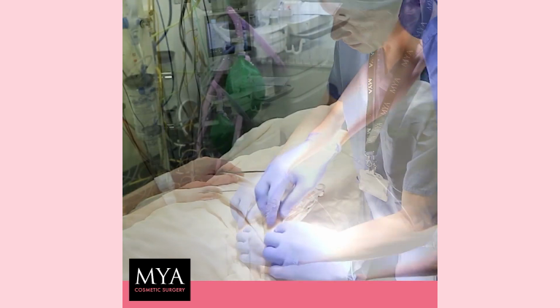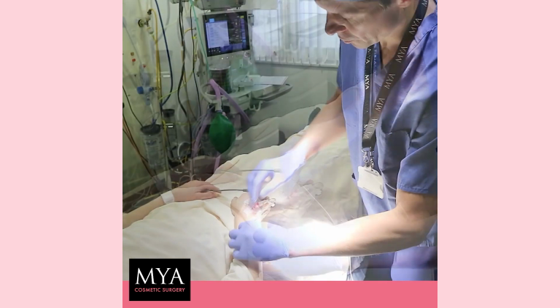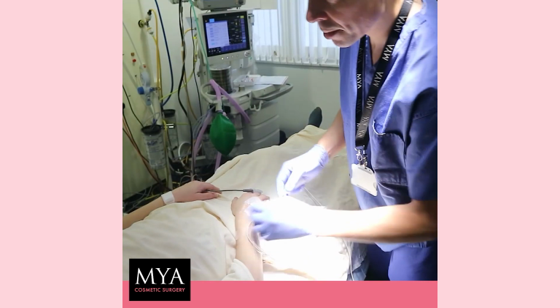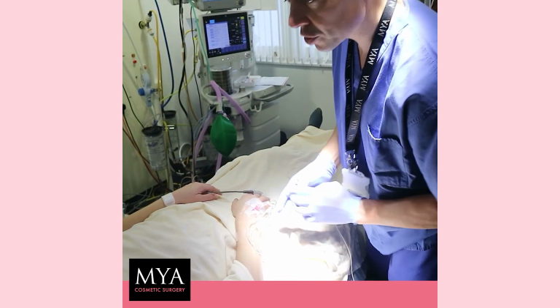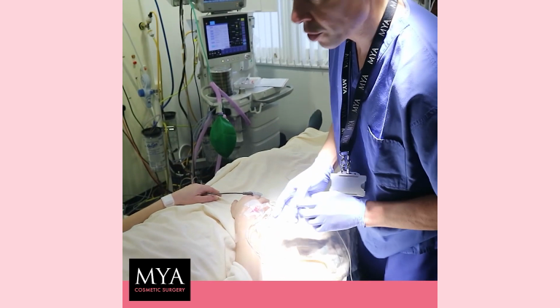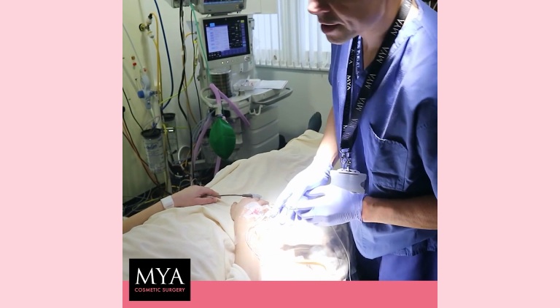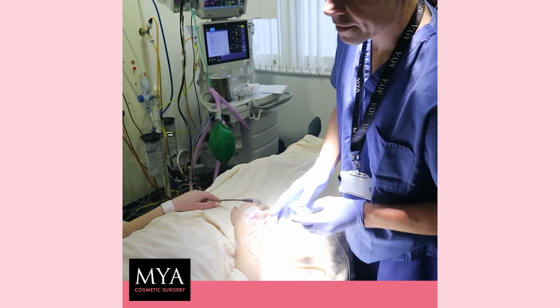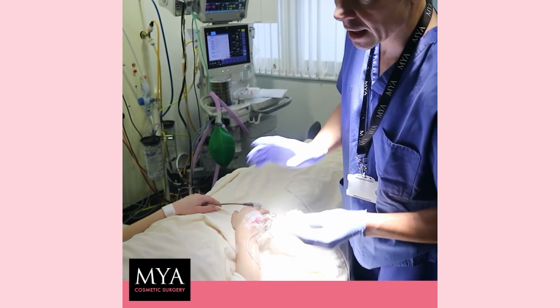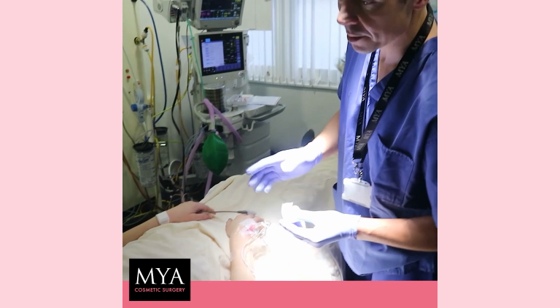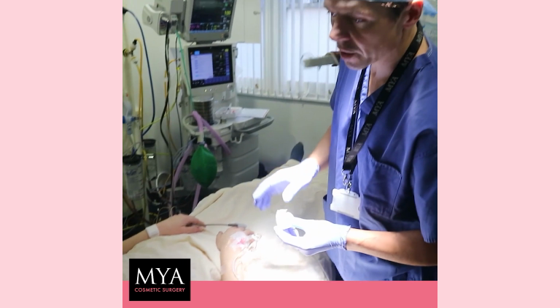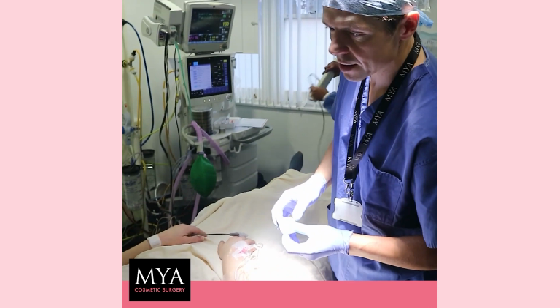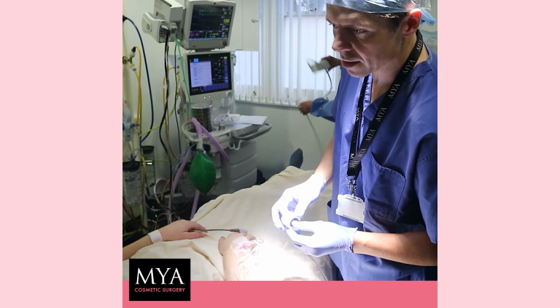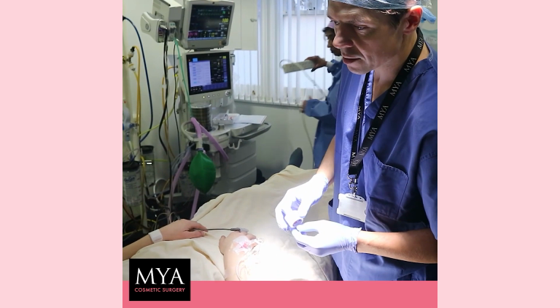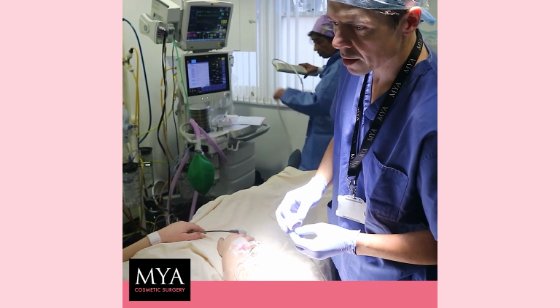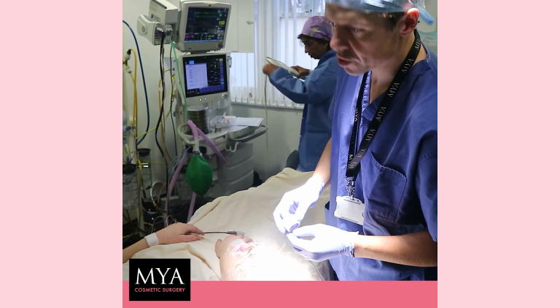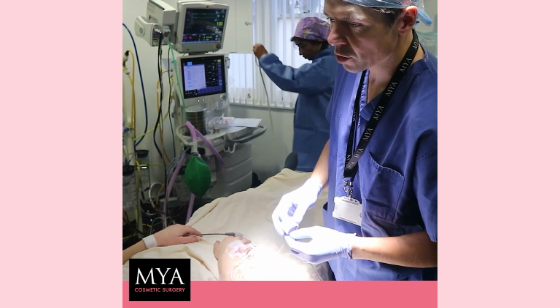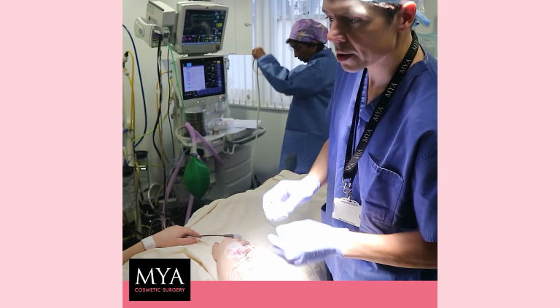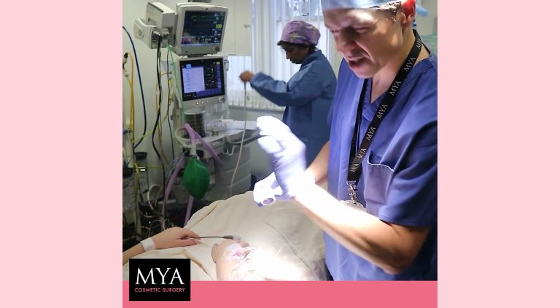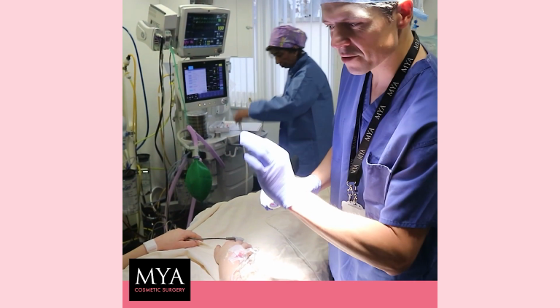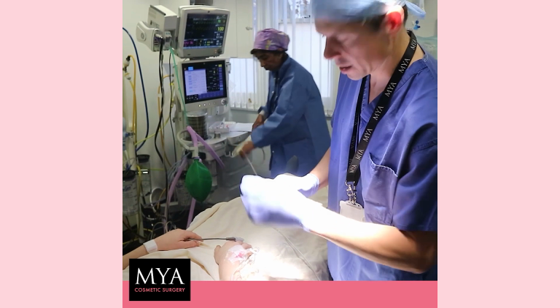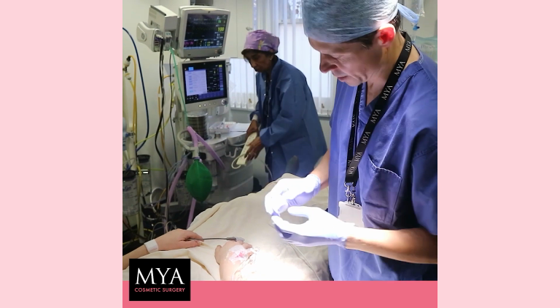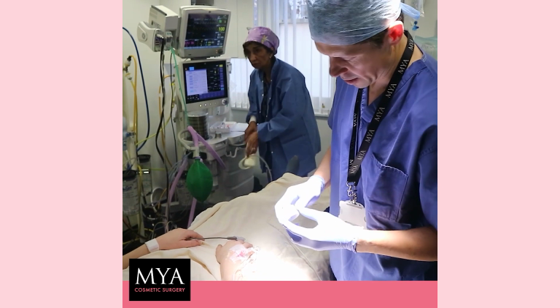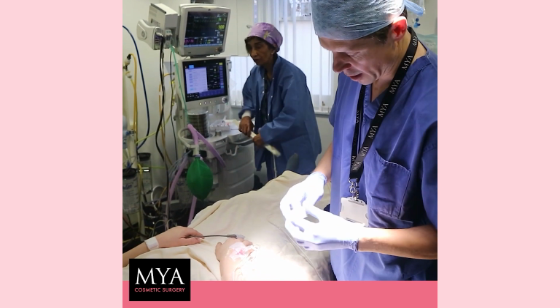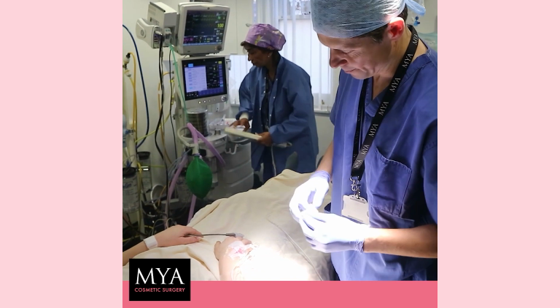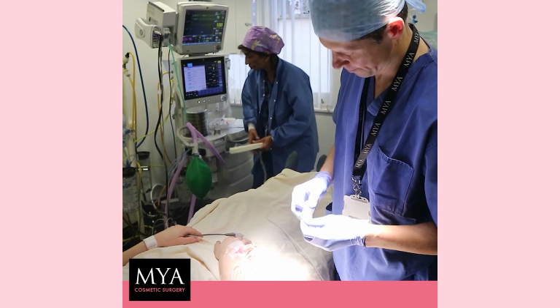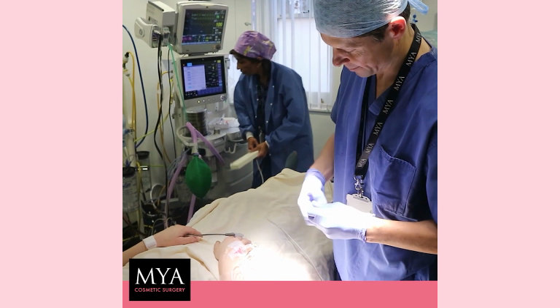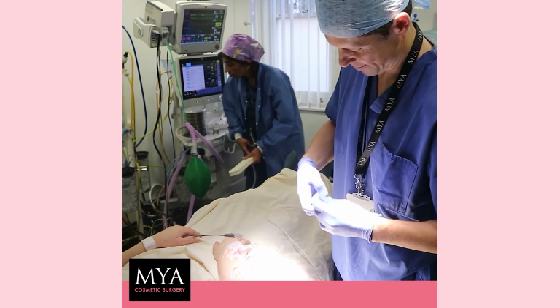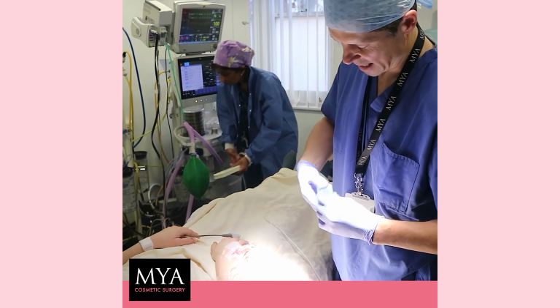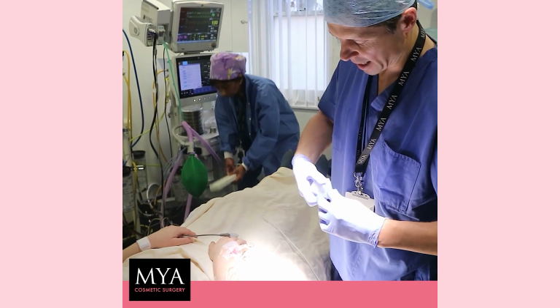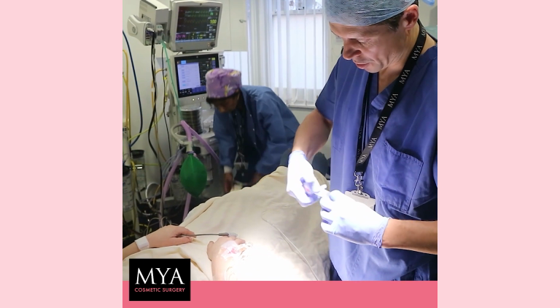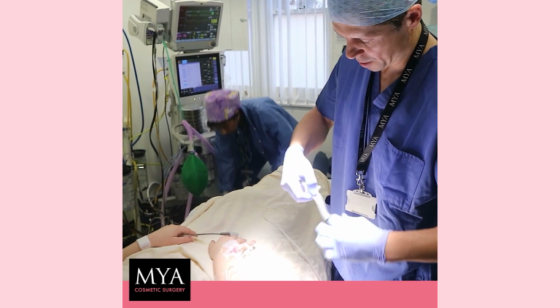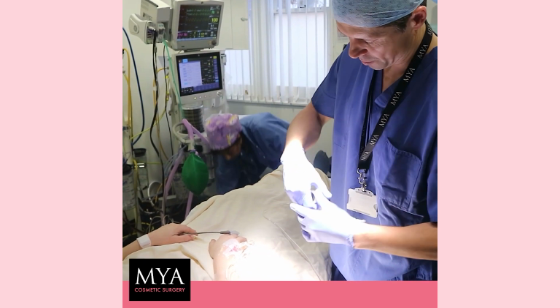So in a minute or so you'll start feeling a little bit drowsy. Just a bit of sedative going in. Let me know when you do.